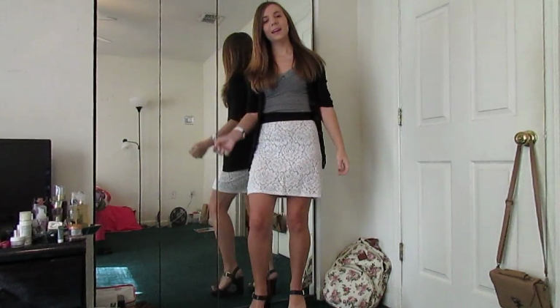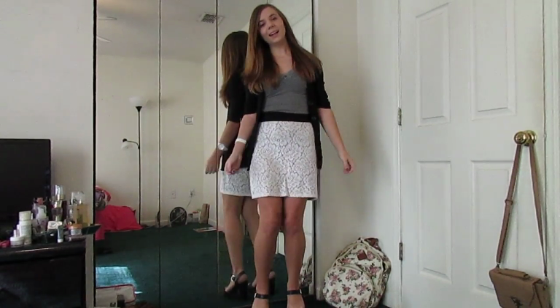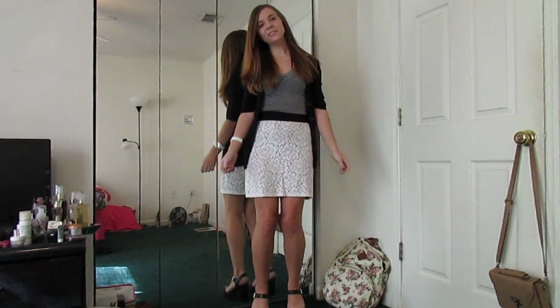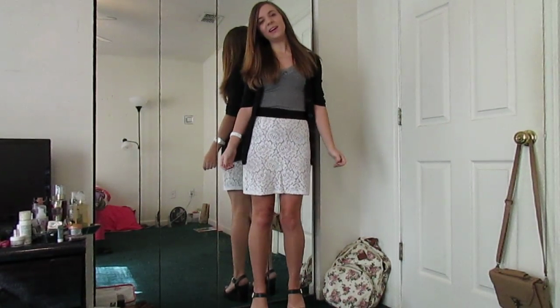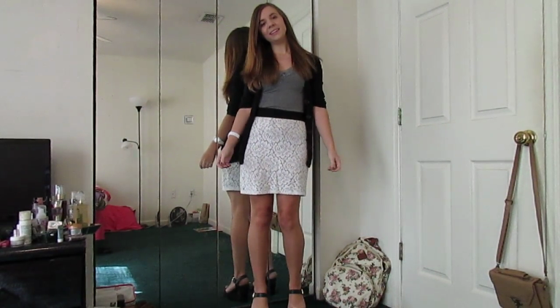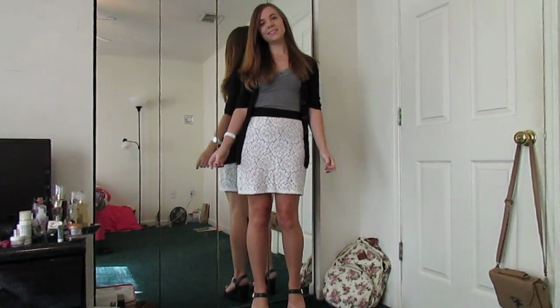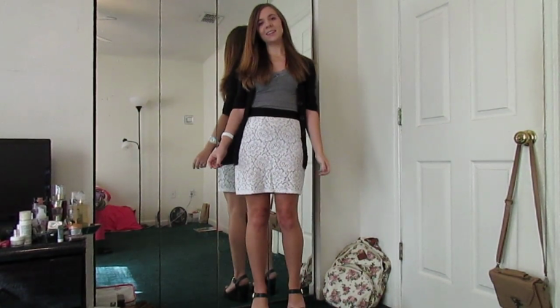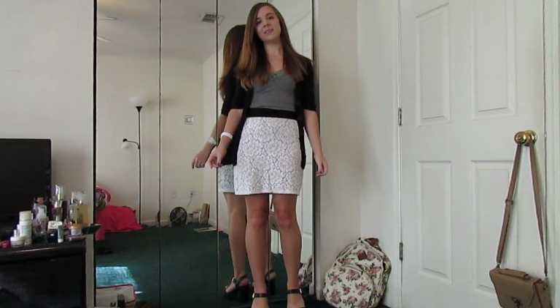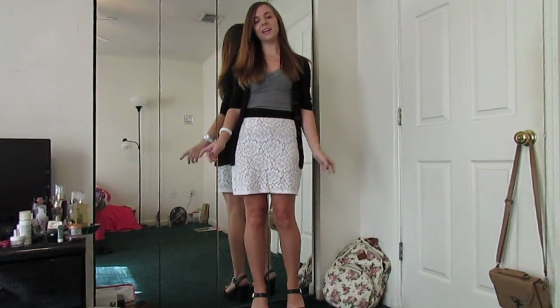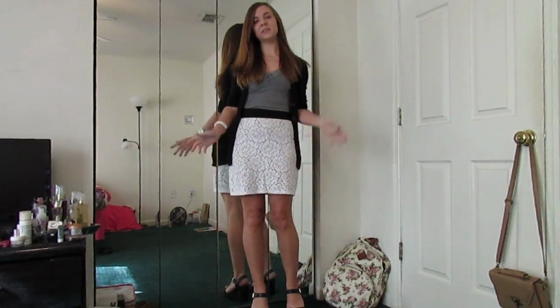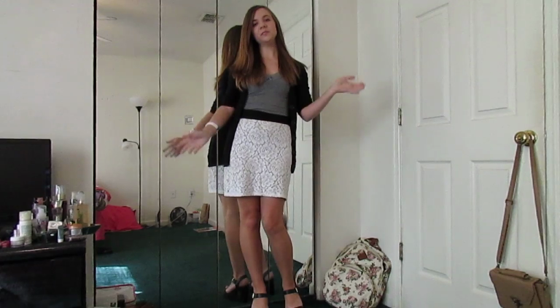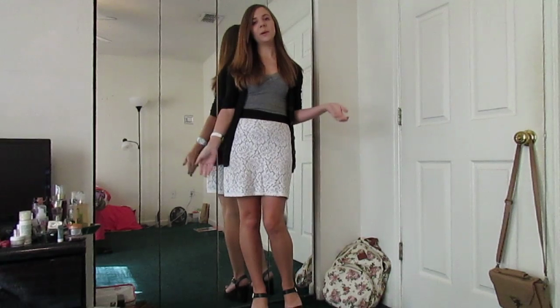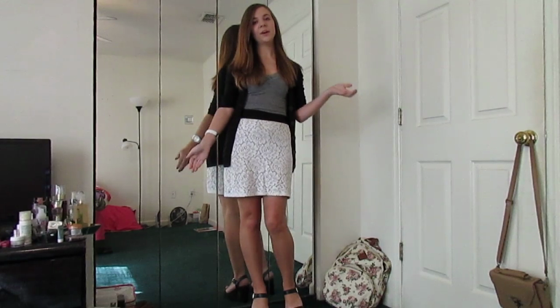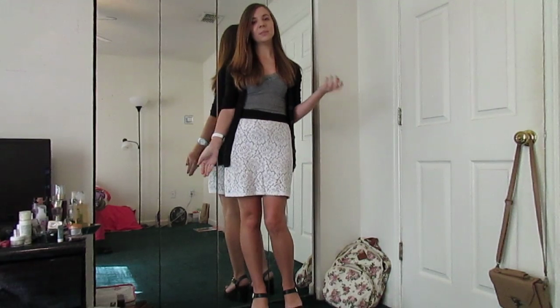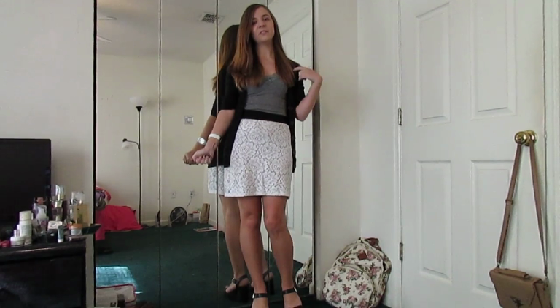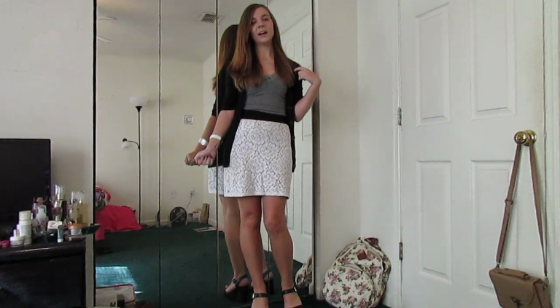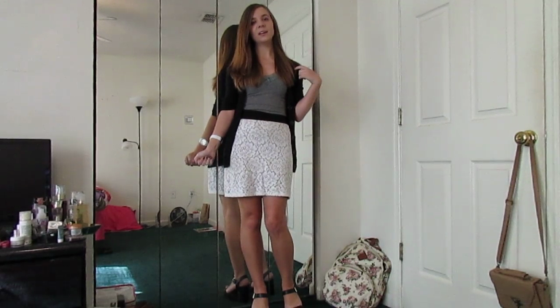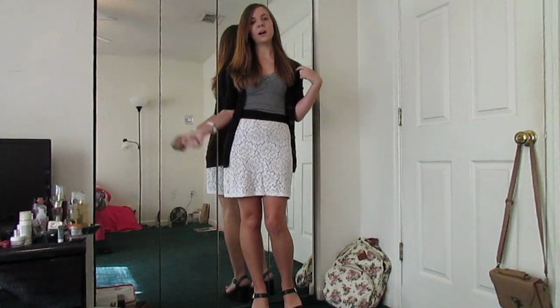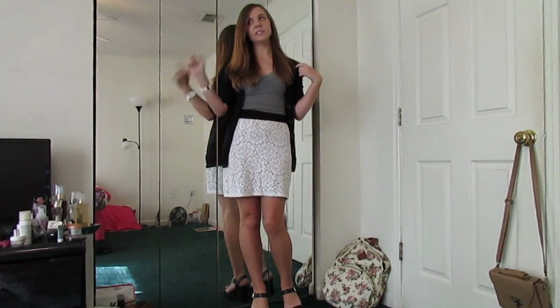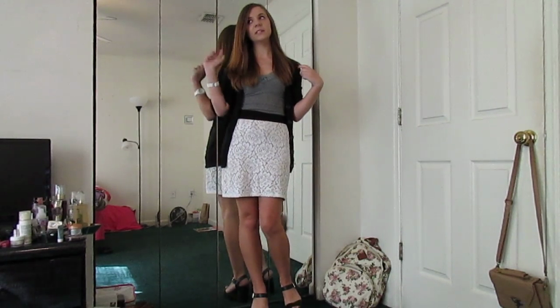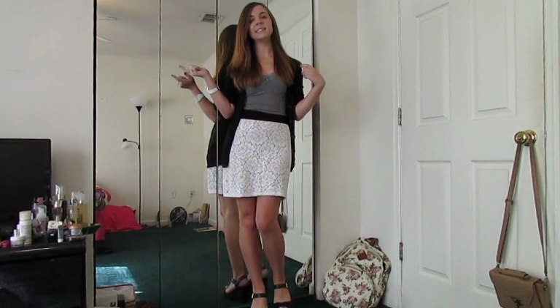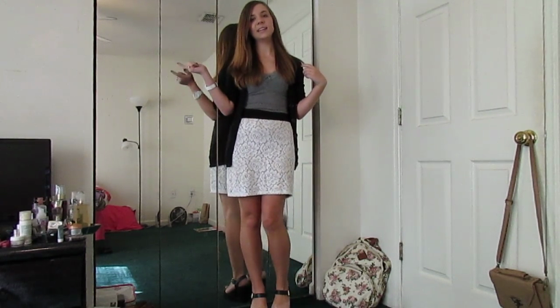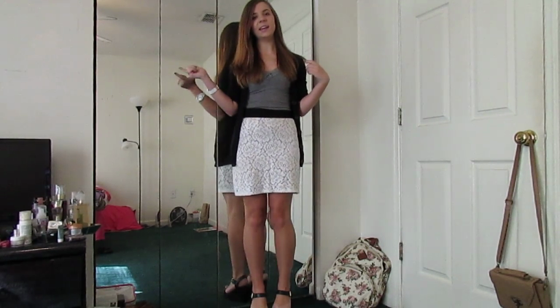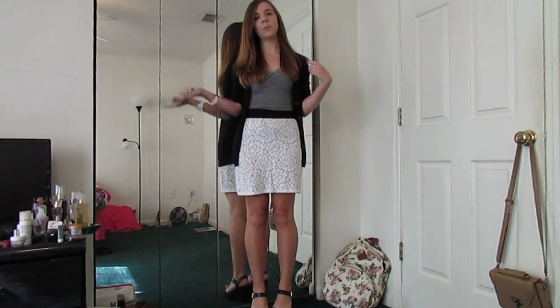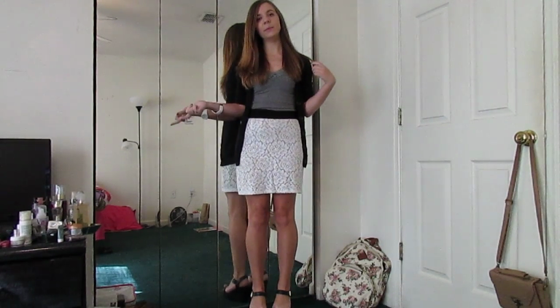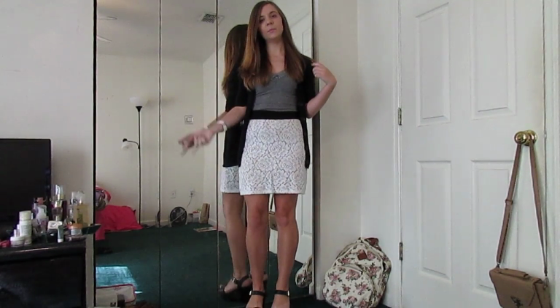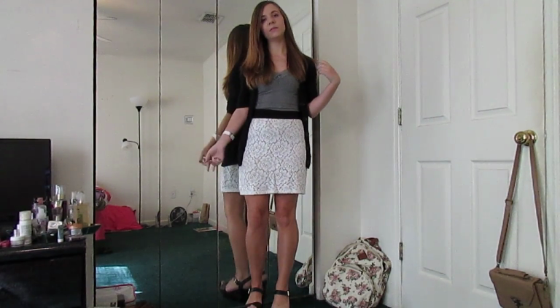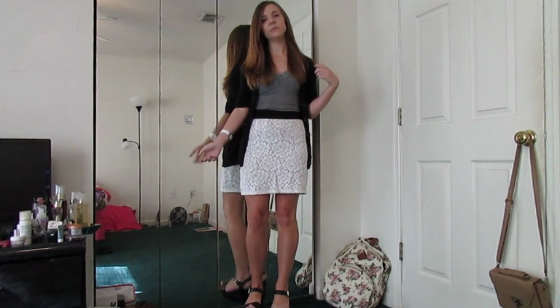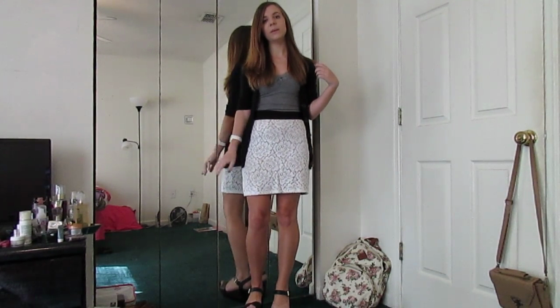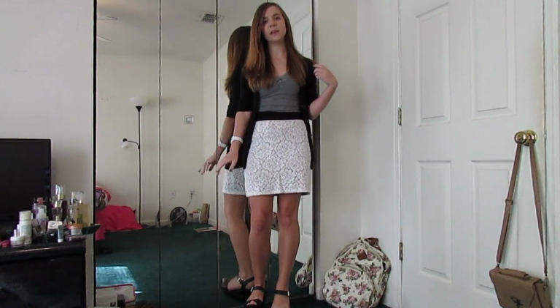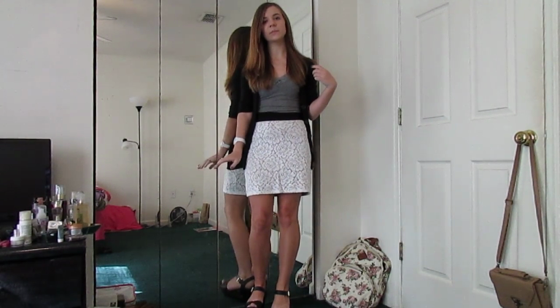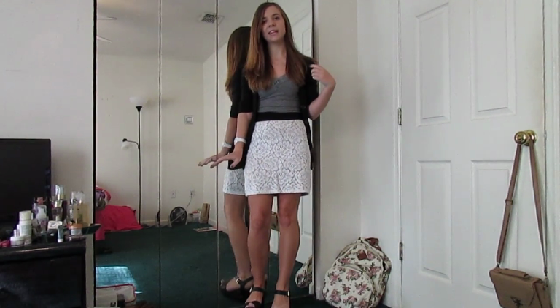Hello everyone! I thought I'd show you what I'm wearing before I go off to class today, and then I'll probably upload this when I get back from class.